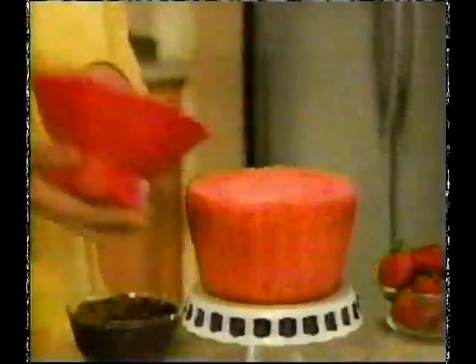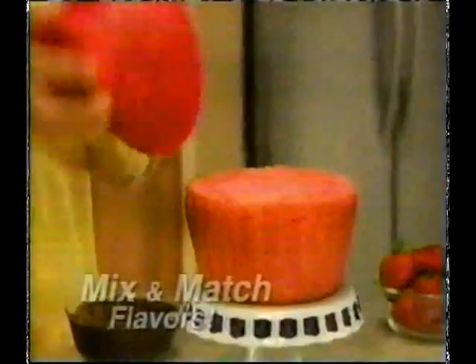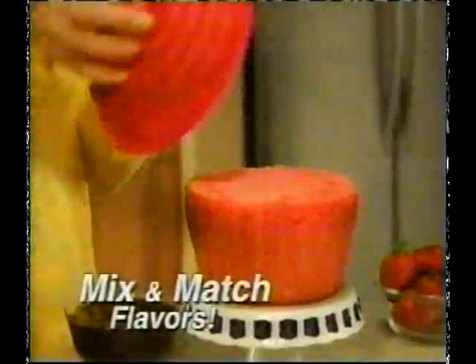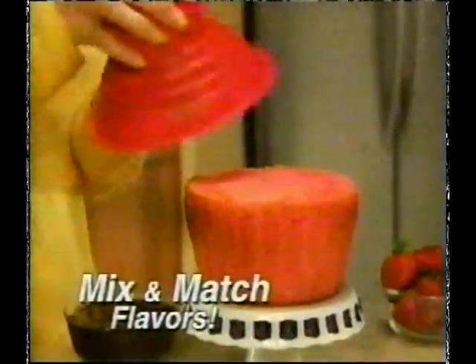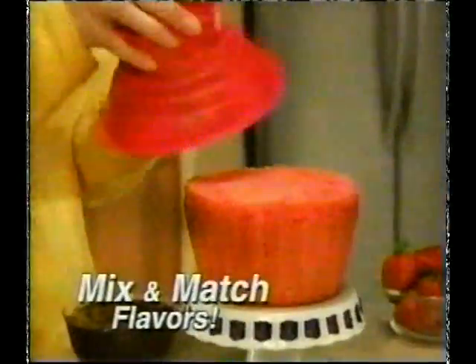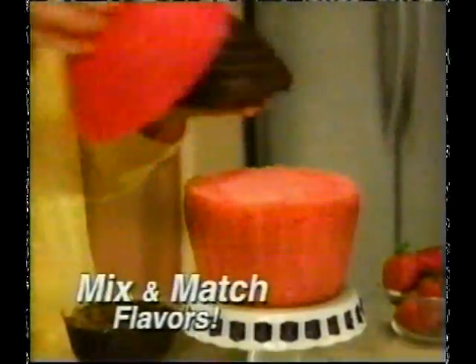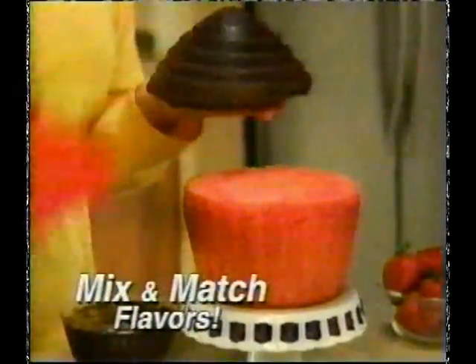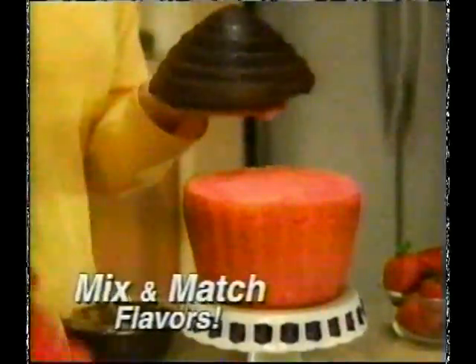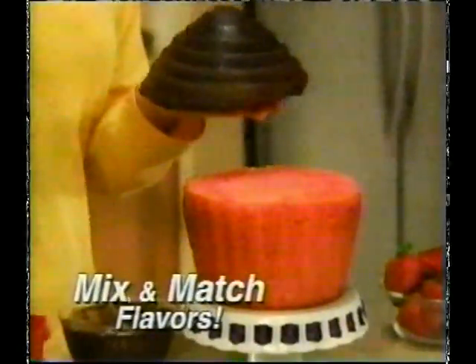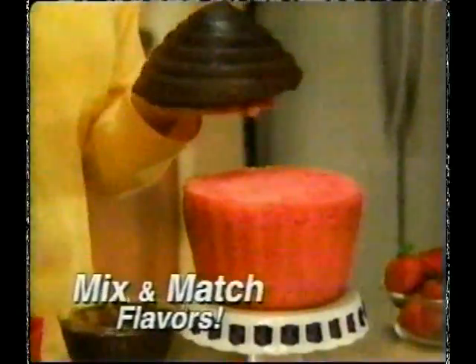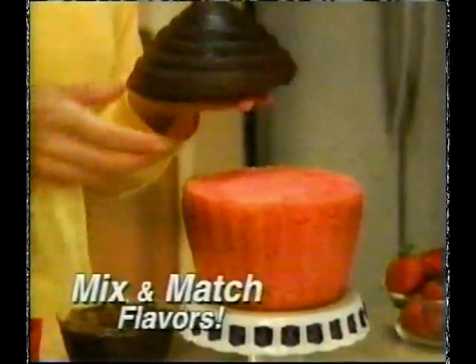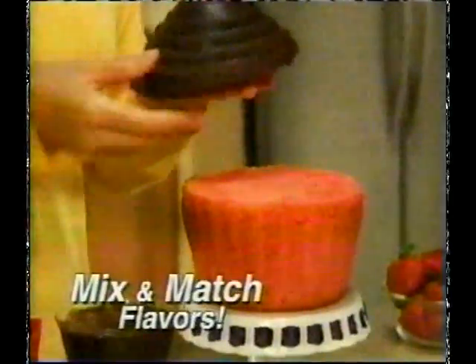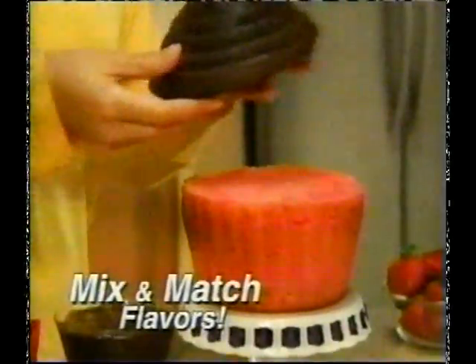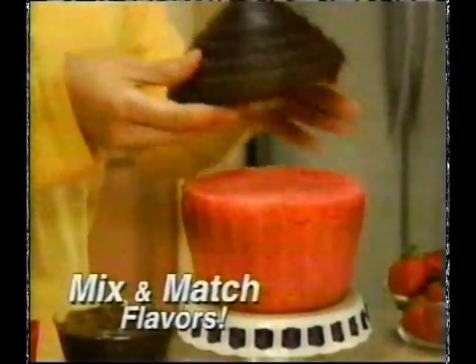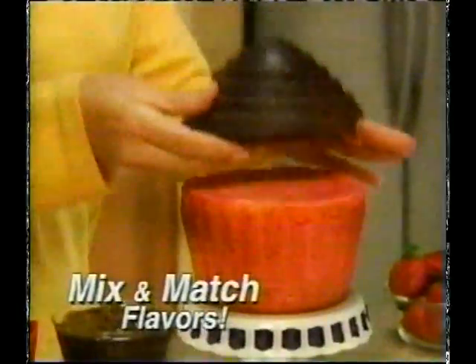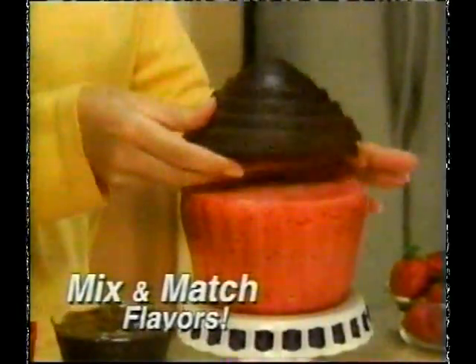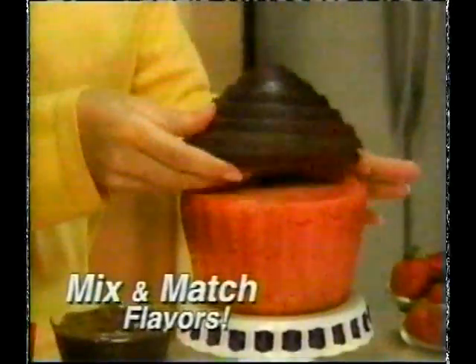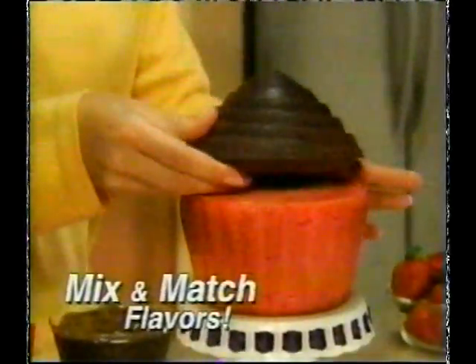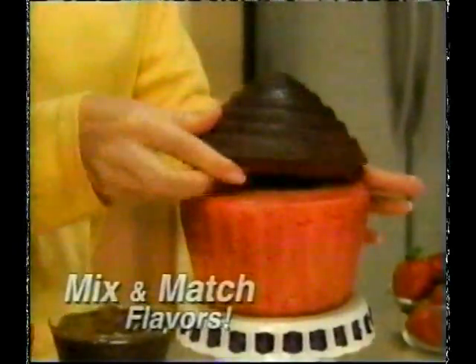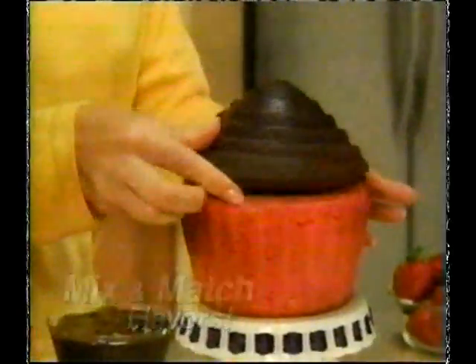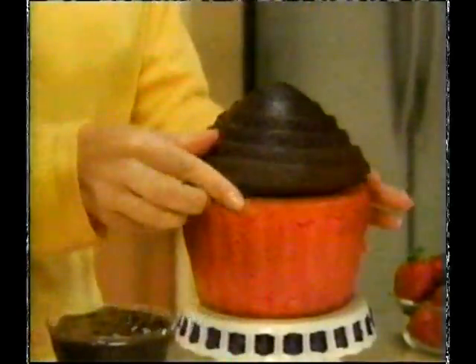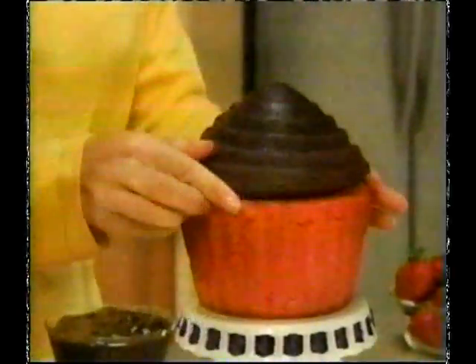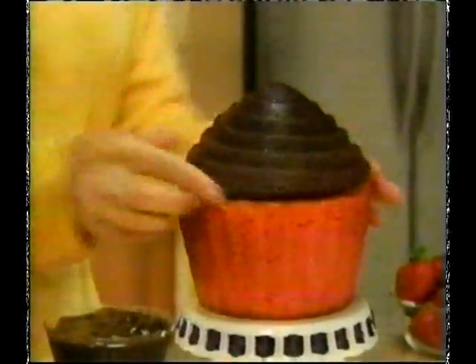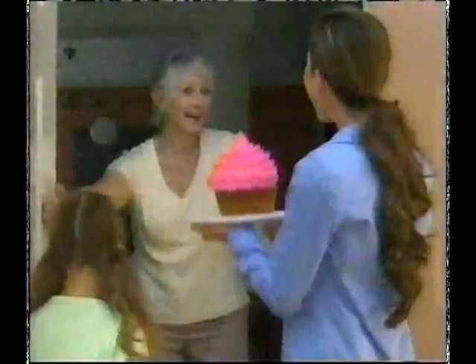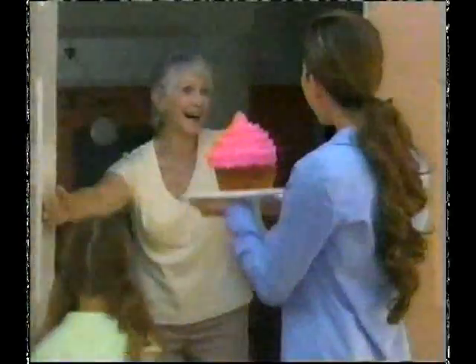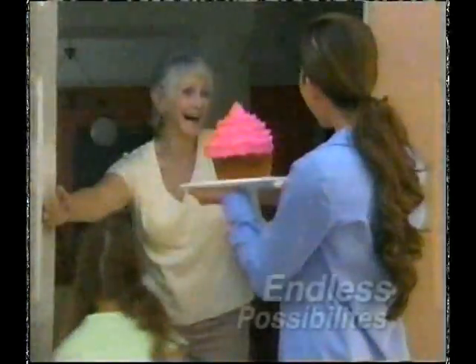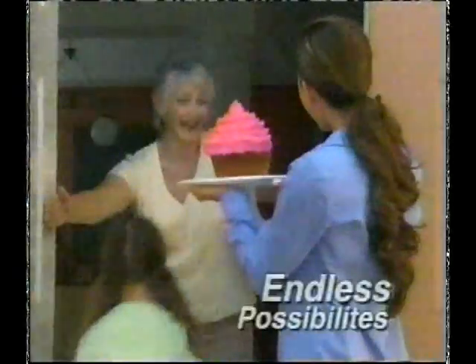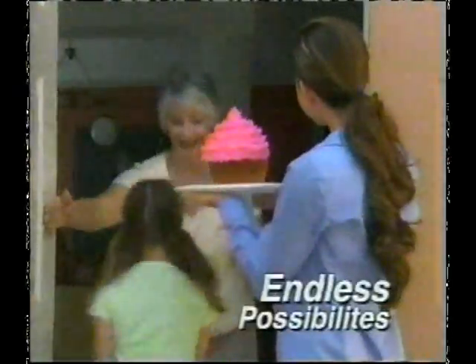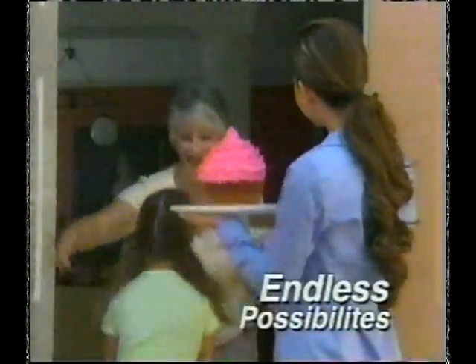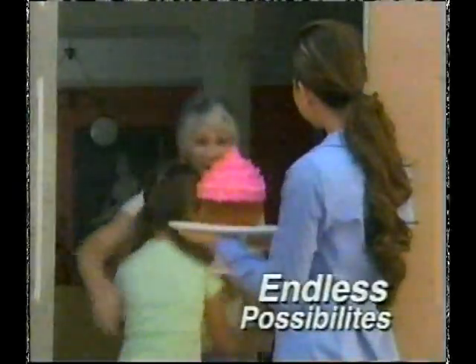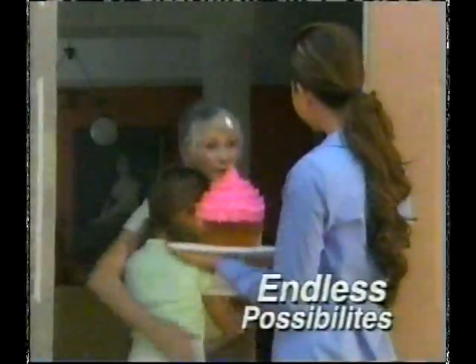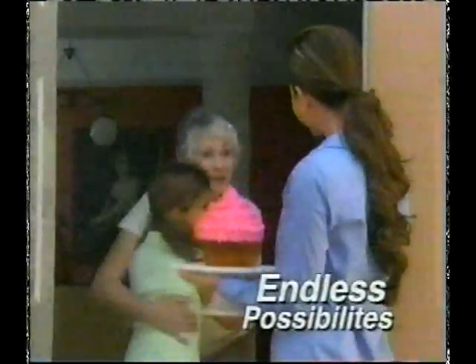Mix and match delicious flavors like strawberry and chocolate. The possibilities are endless.